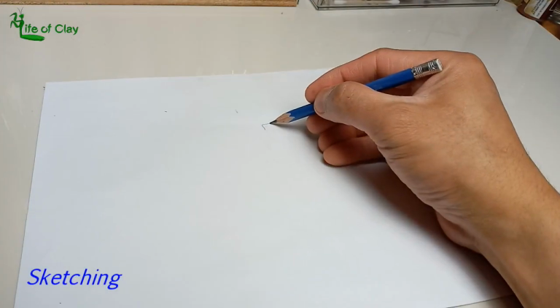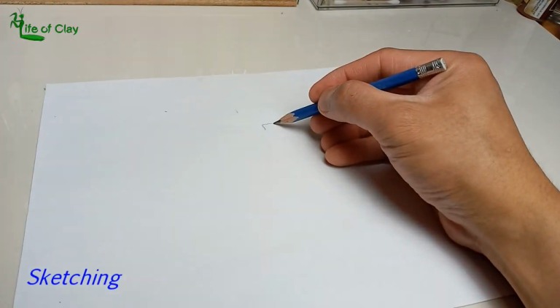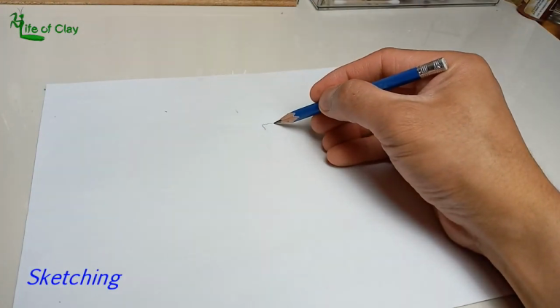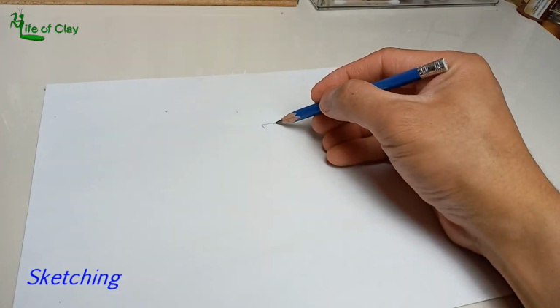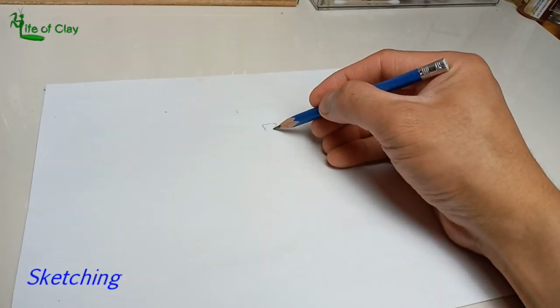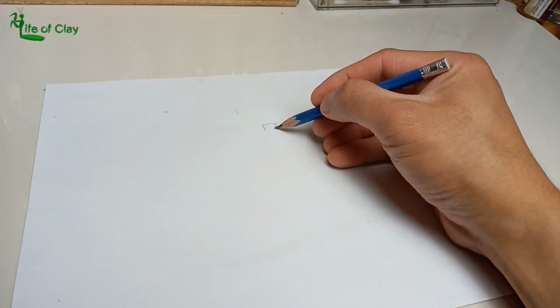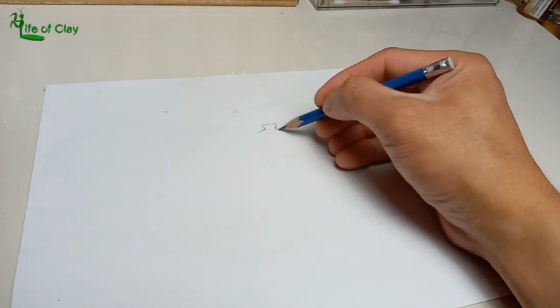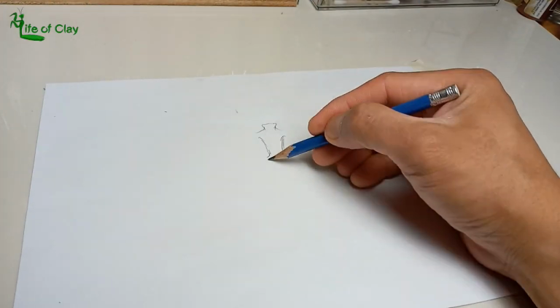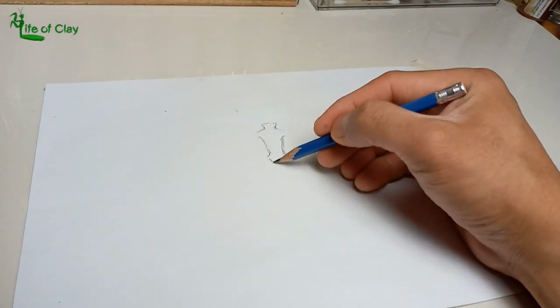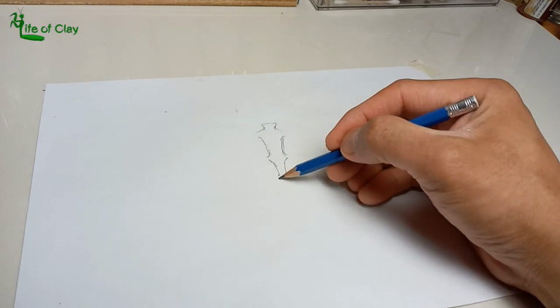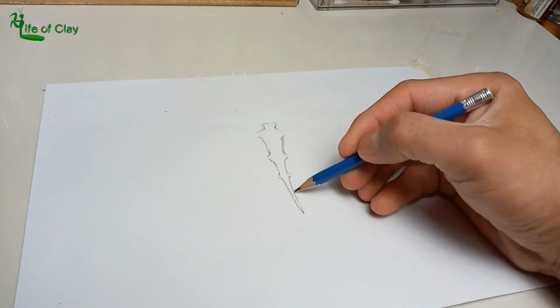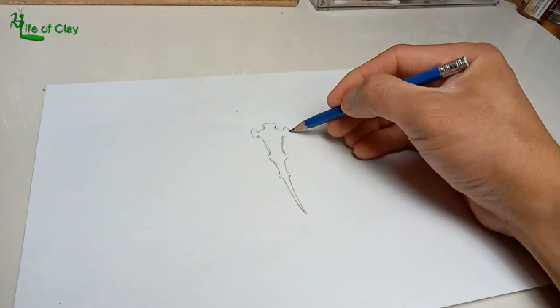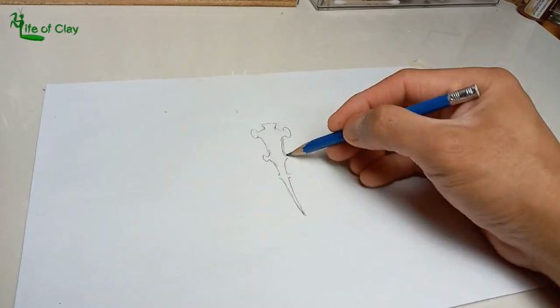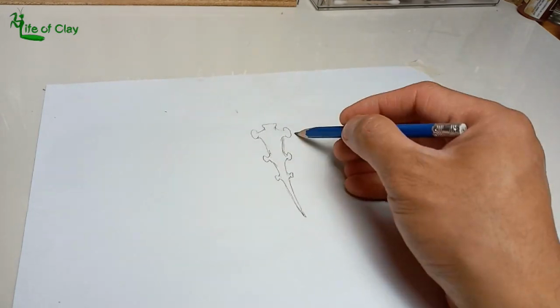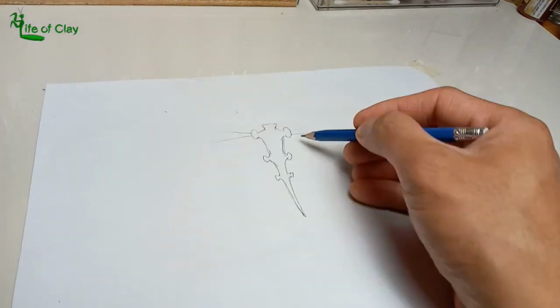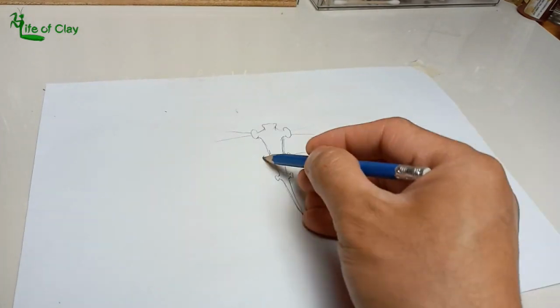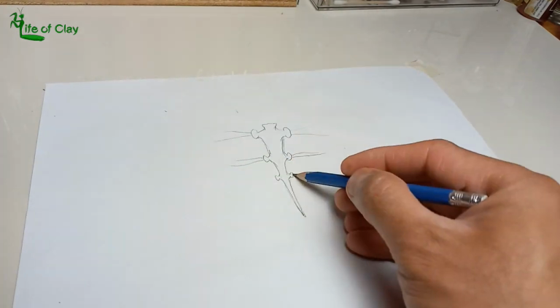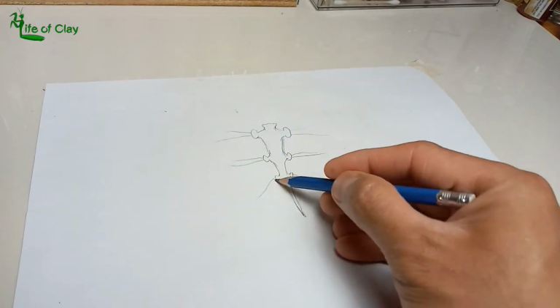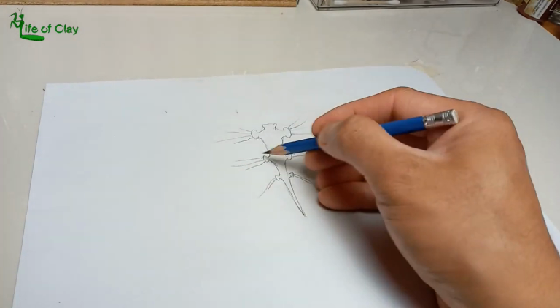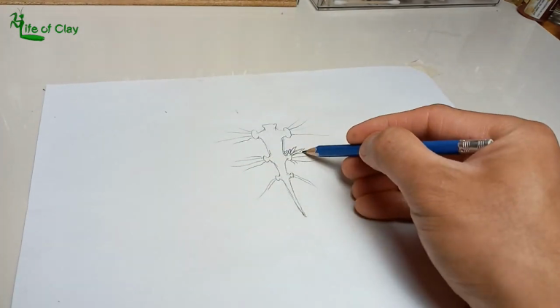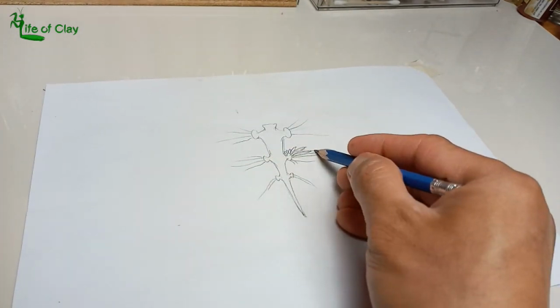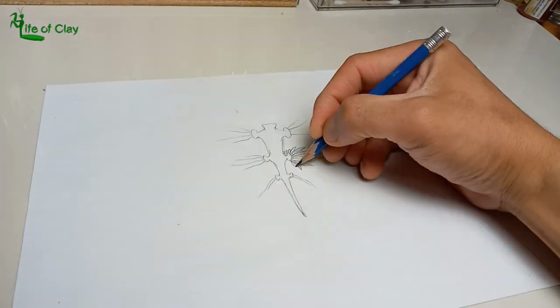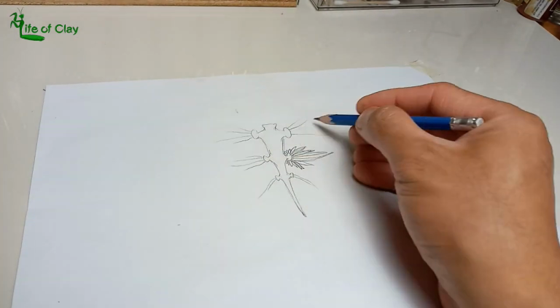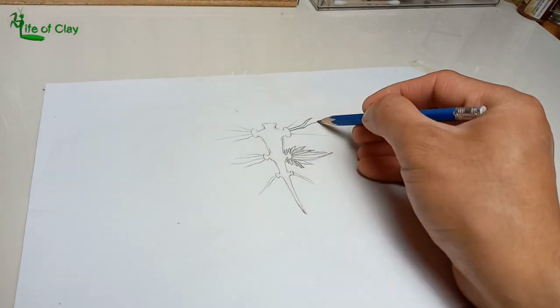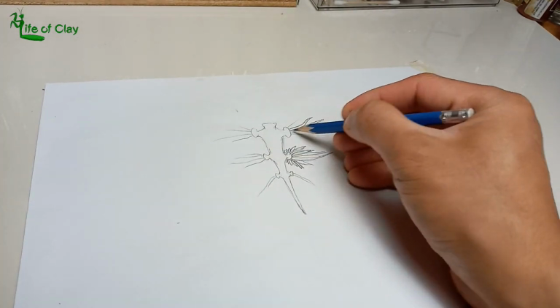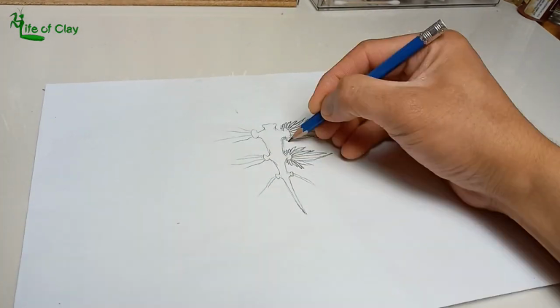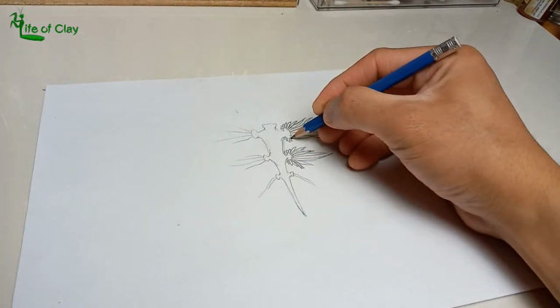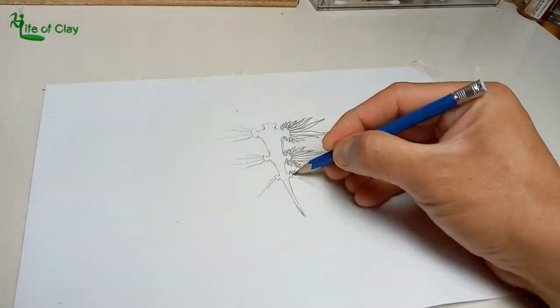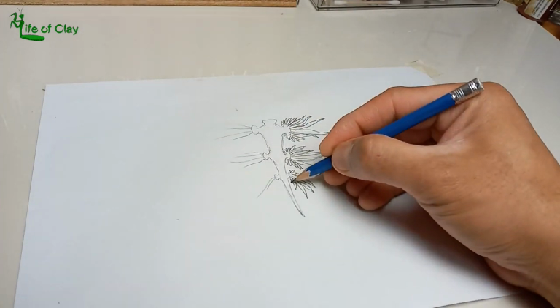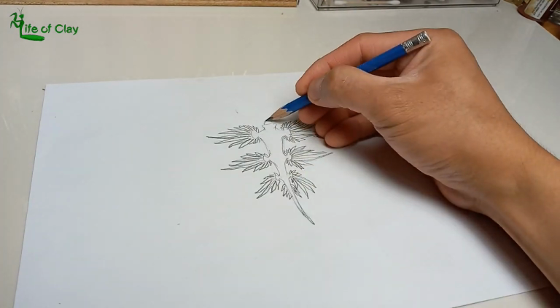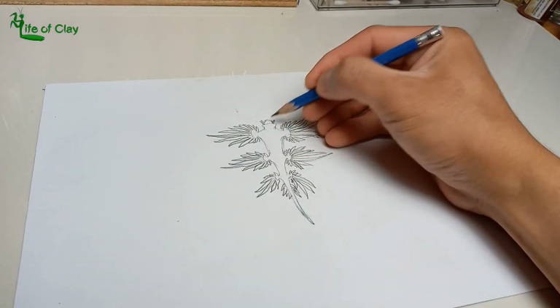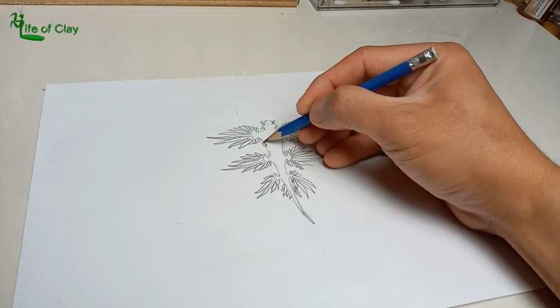I first draw a quick sketch of the blue dragon sea slug as part of my study to observe all its anatomical details.